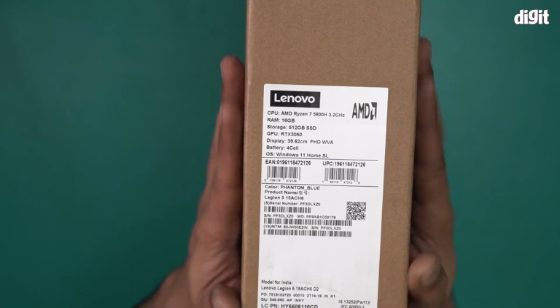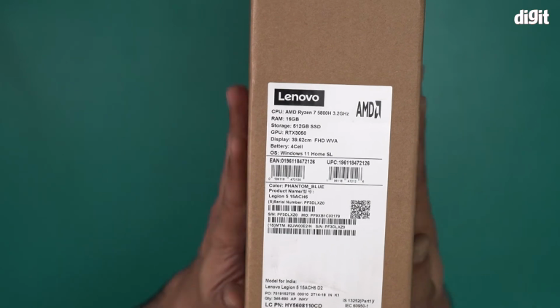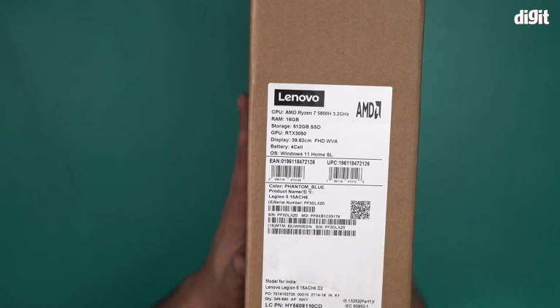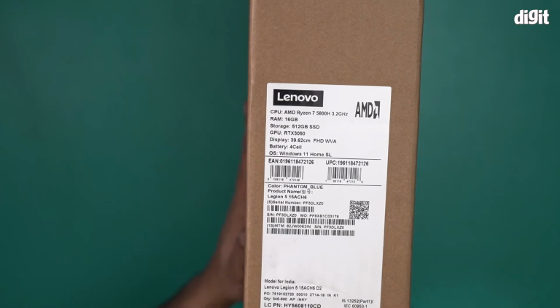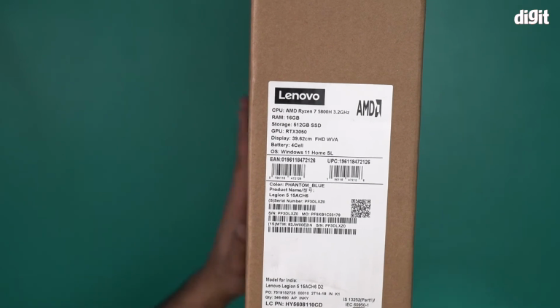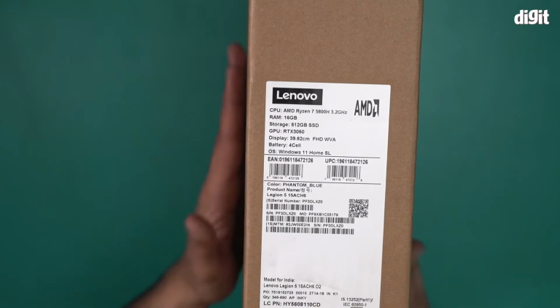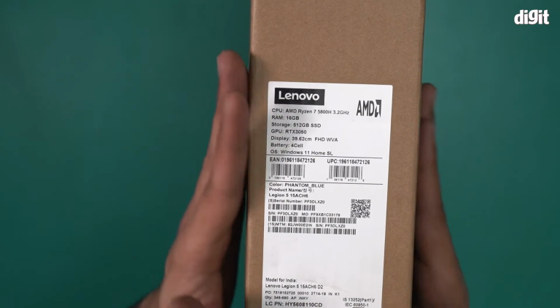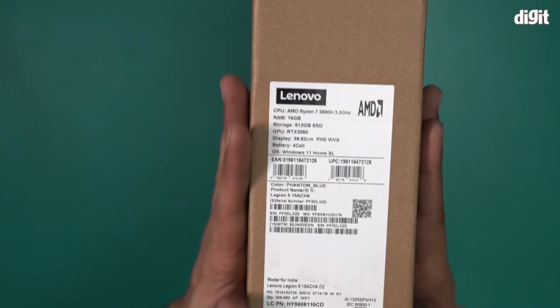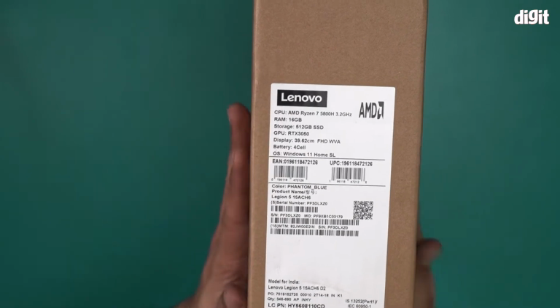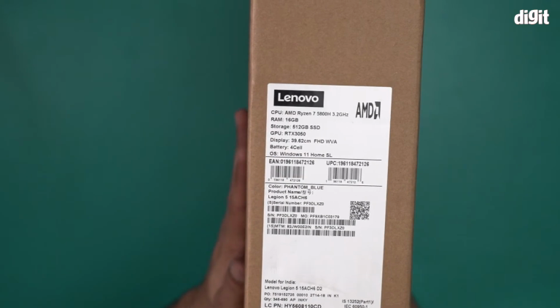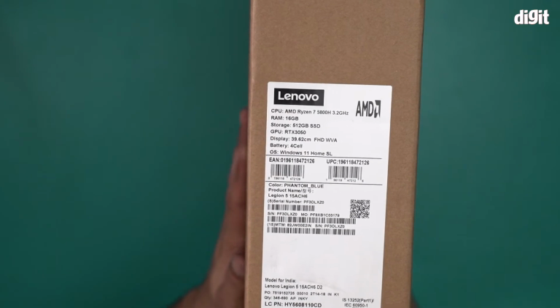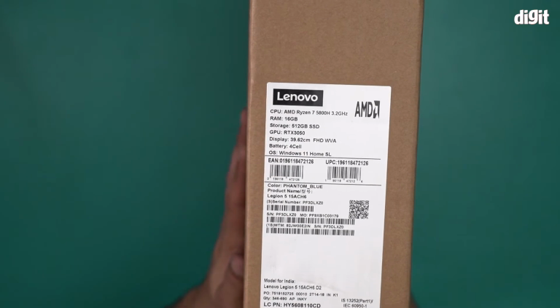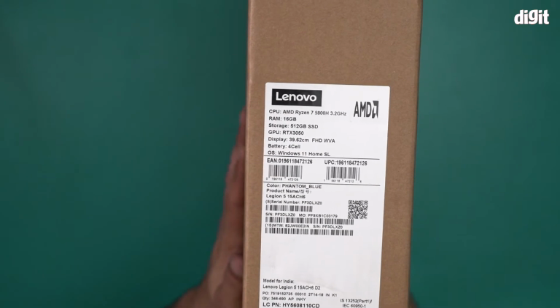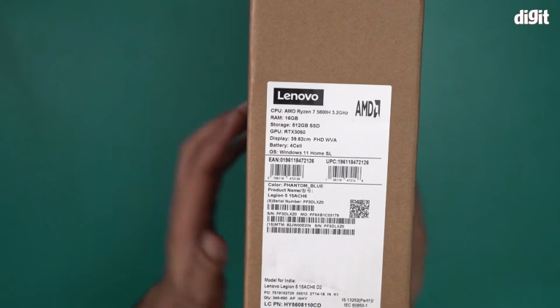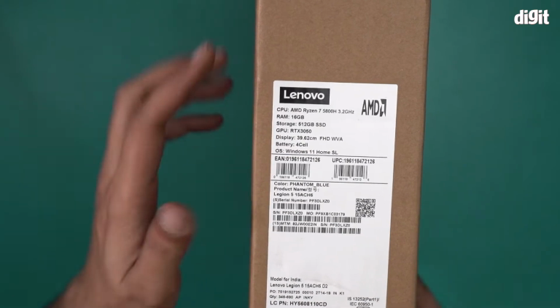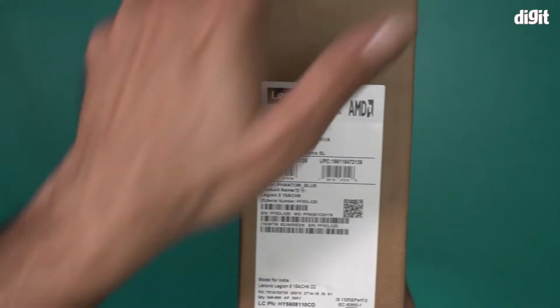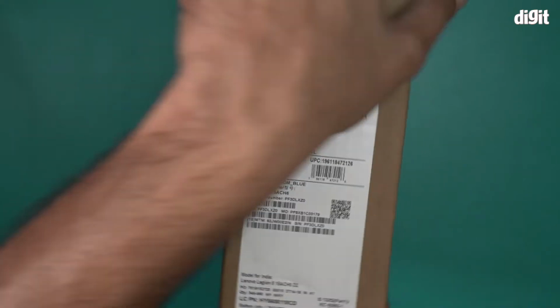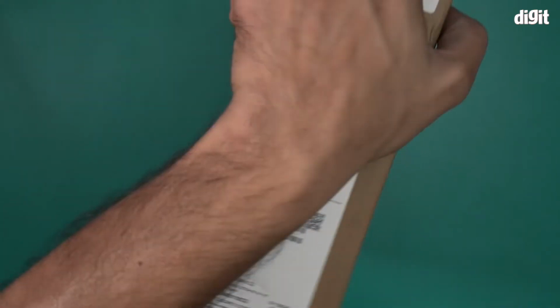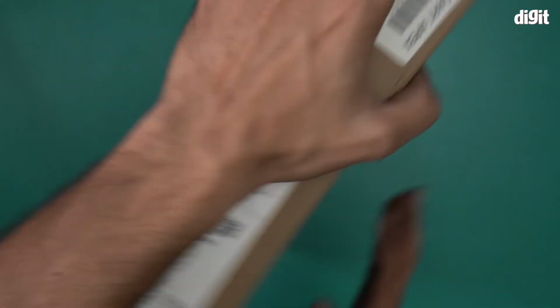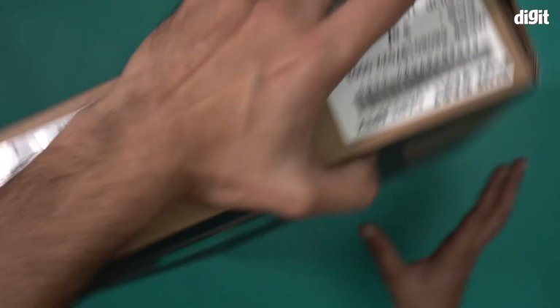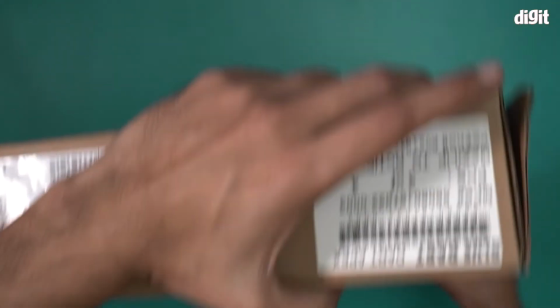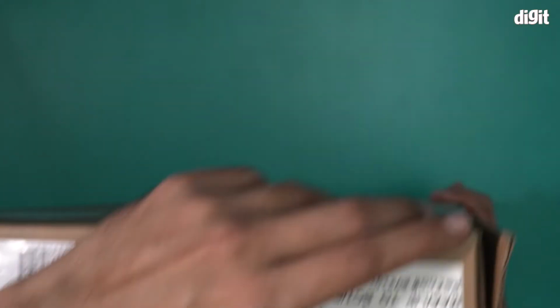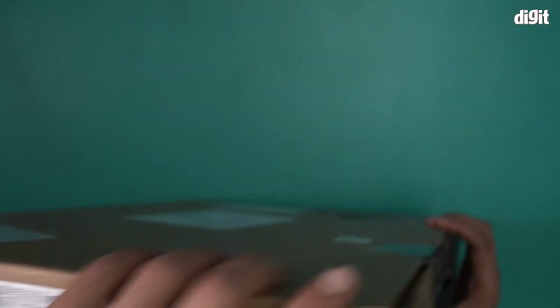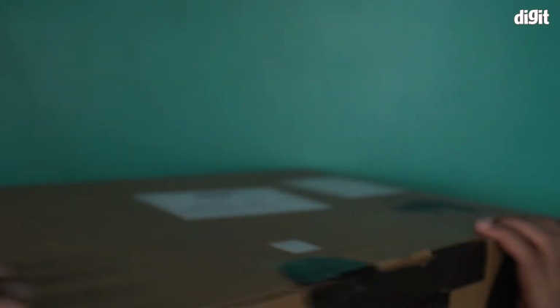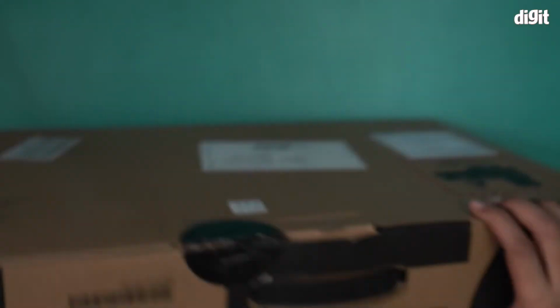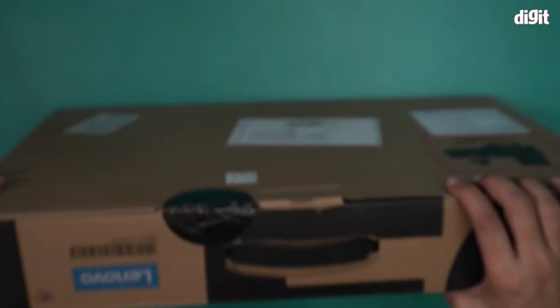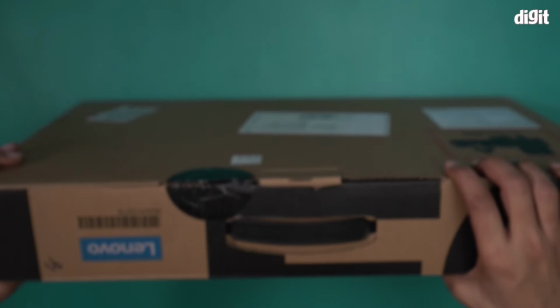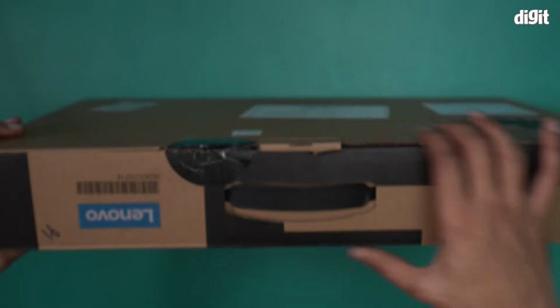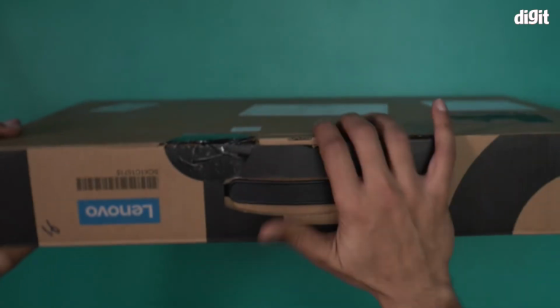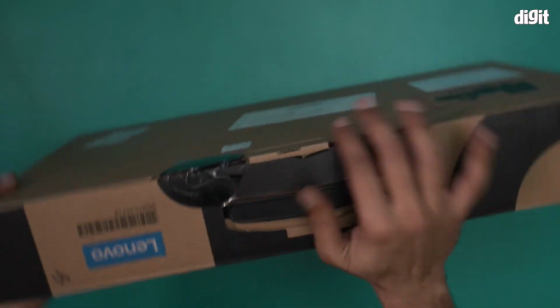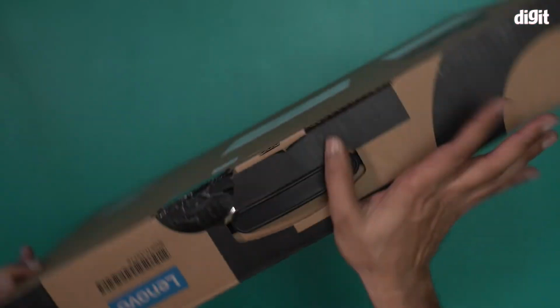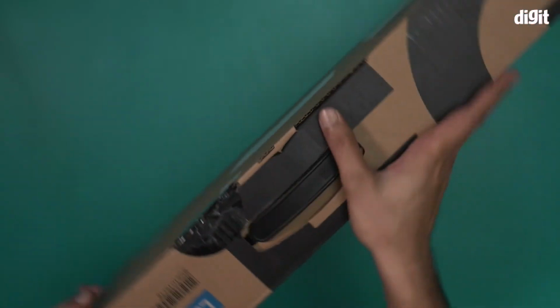The variant is Phantom Blue. I will now open this box and show you what's inside.